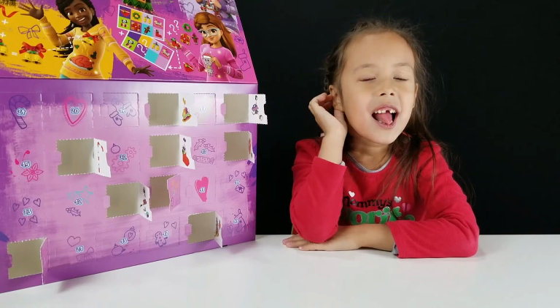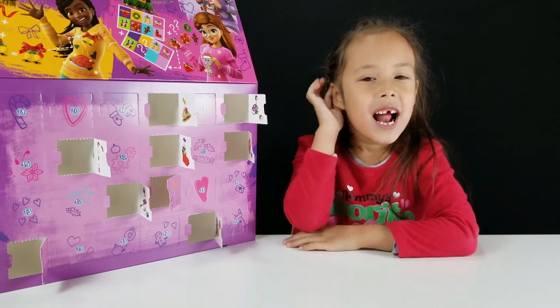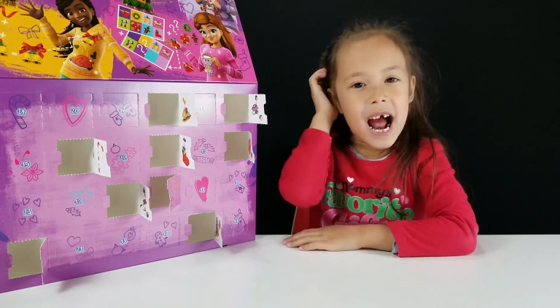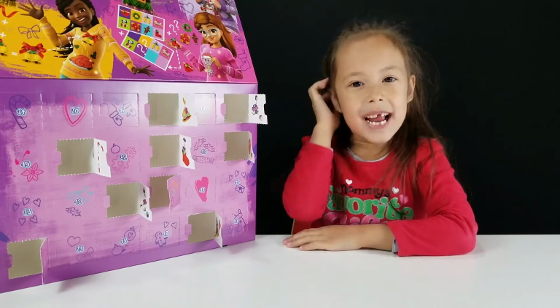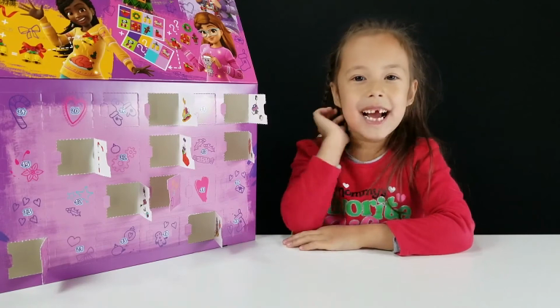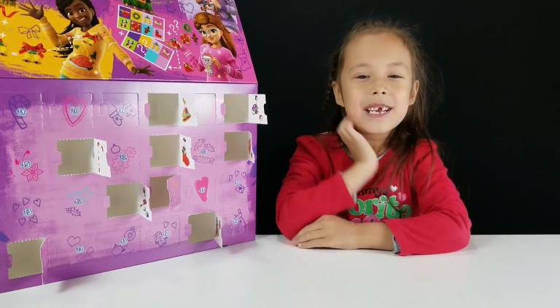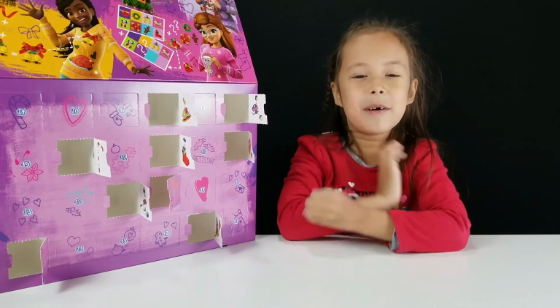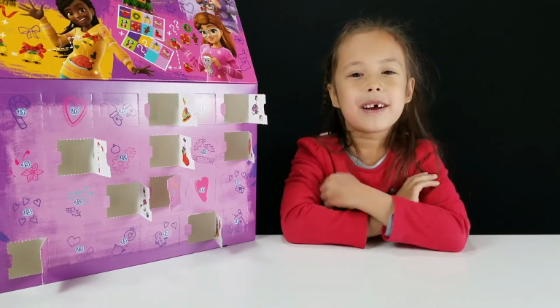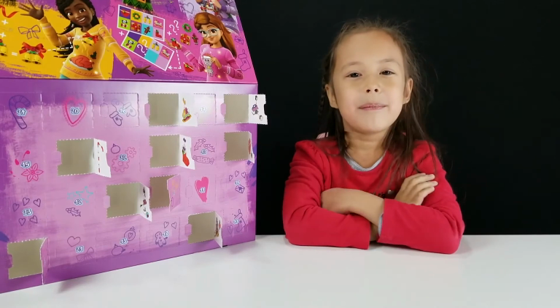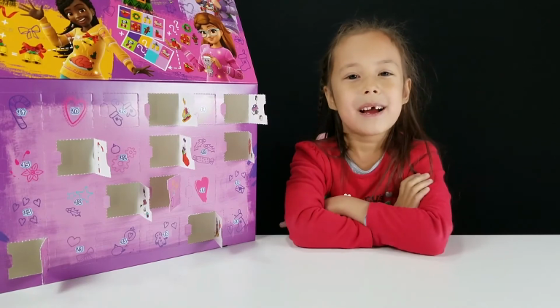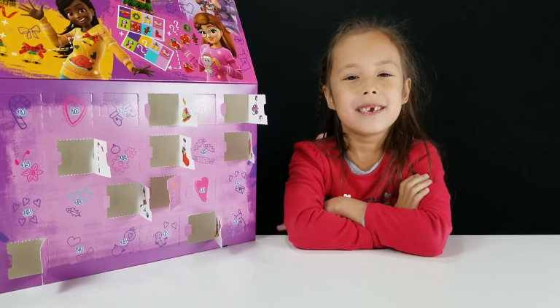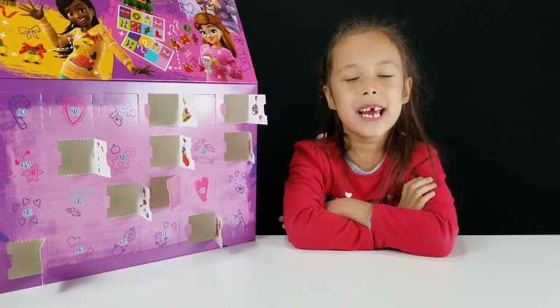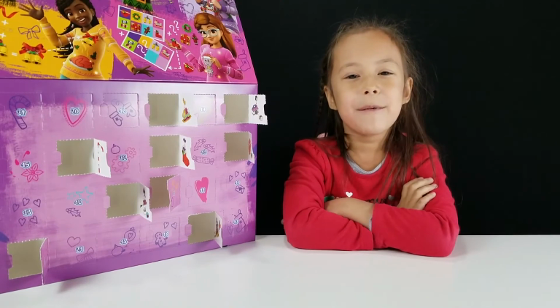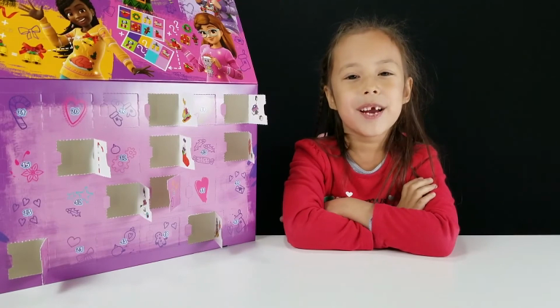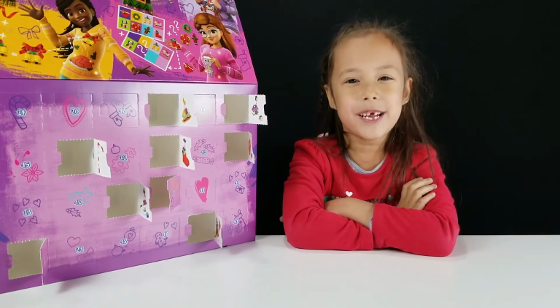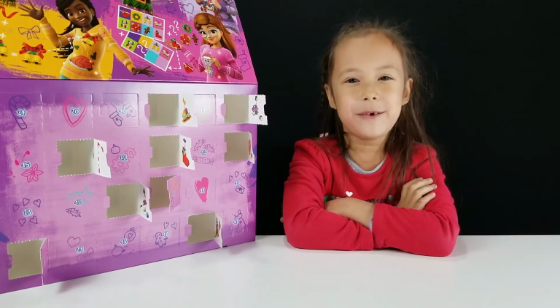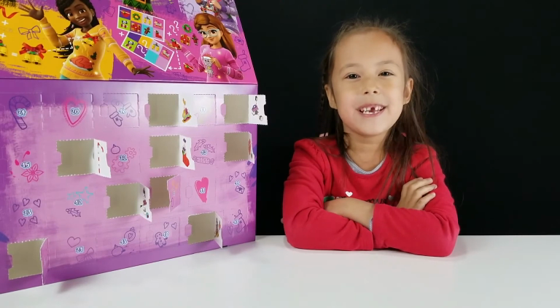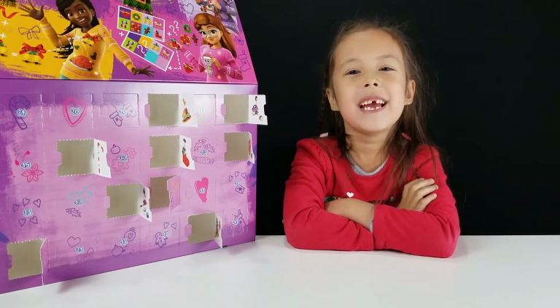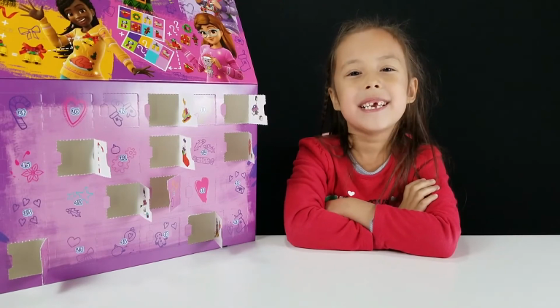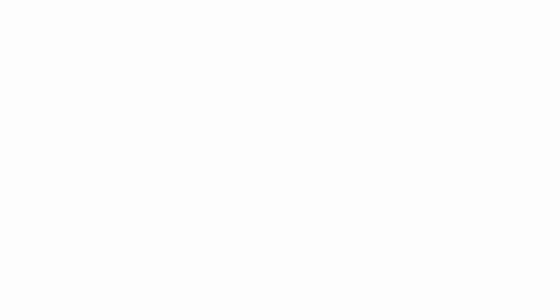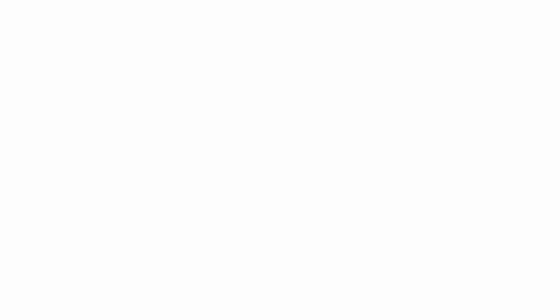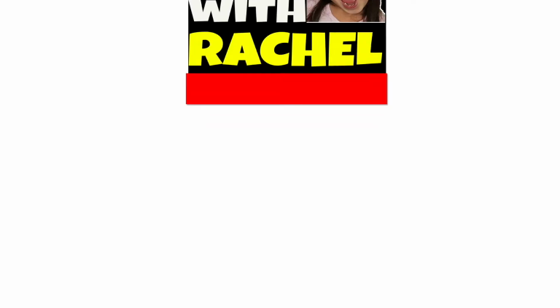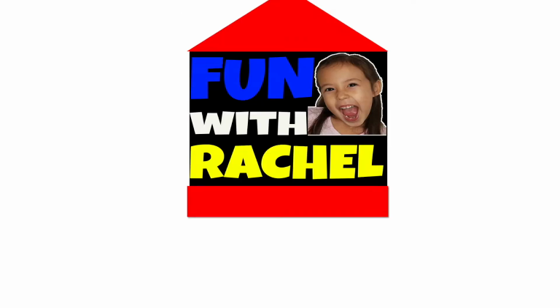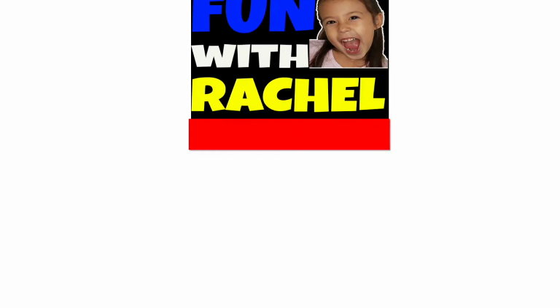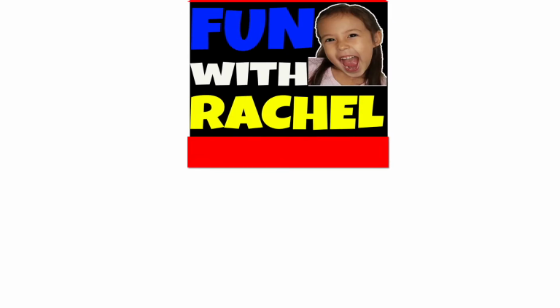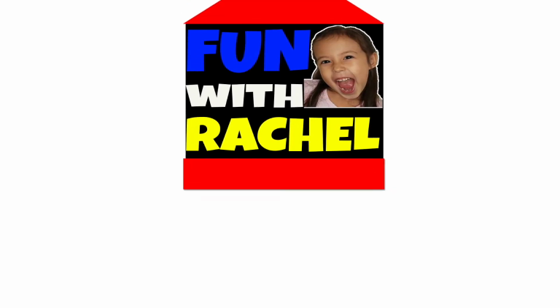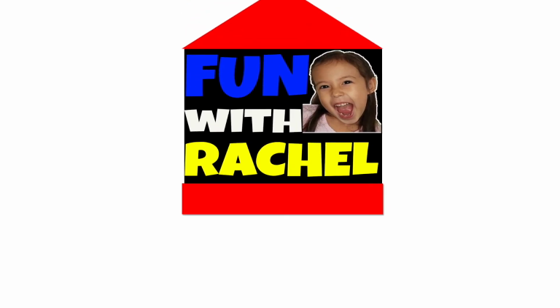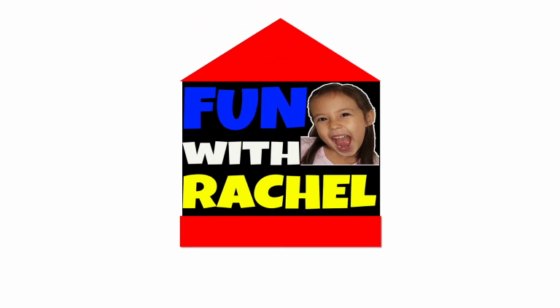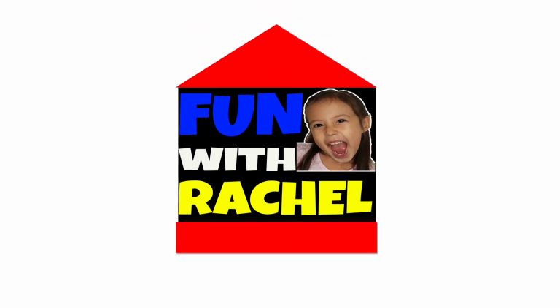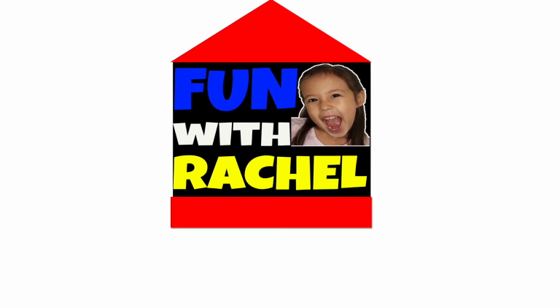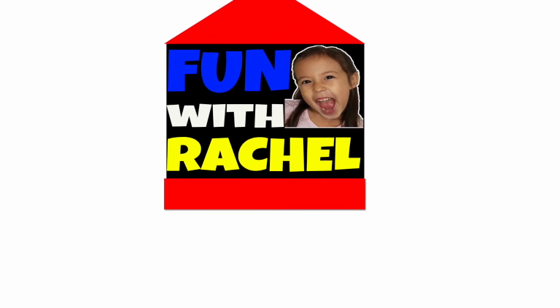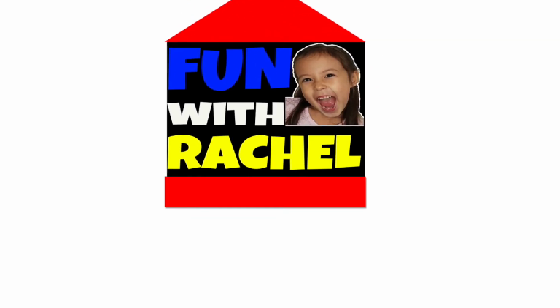Hi guys, welcome back. Today we're going to do Day 10. Let's have fun with Rachel!